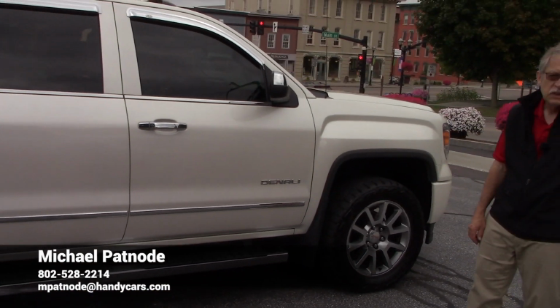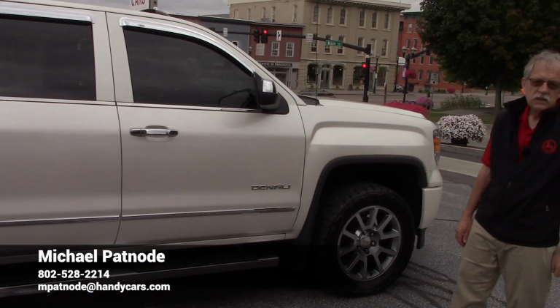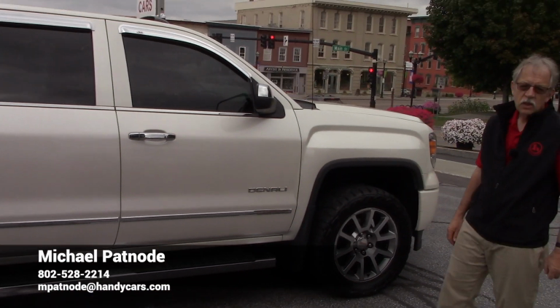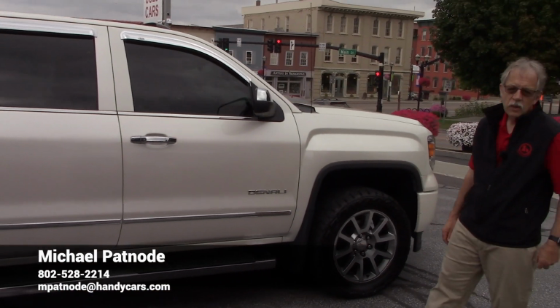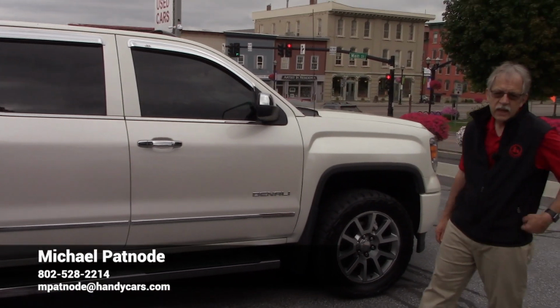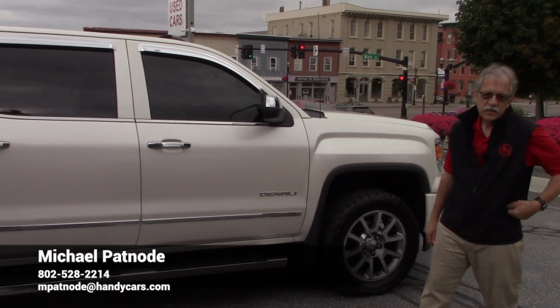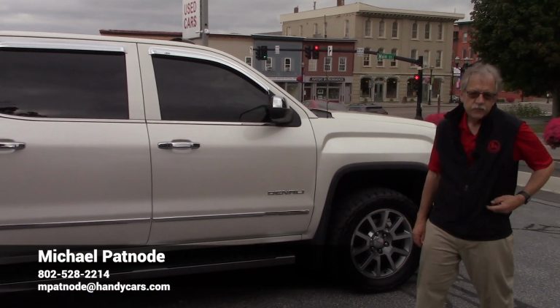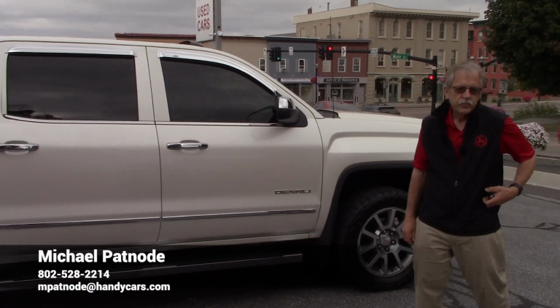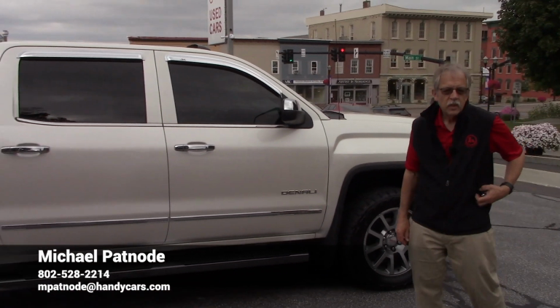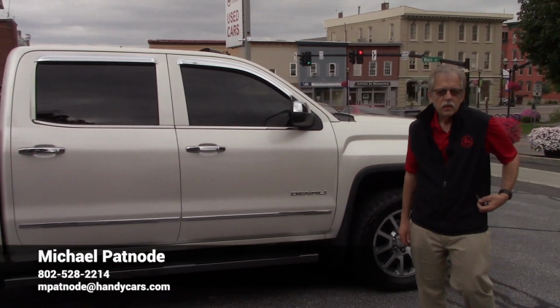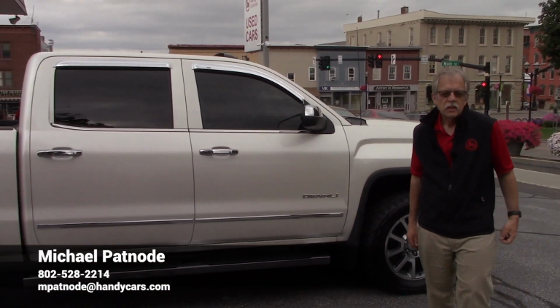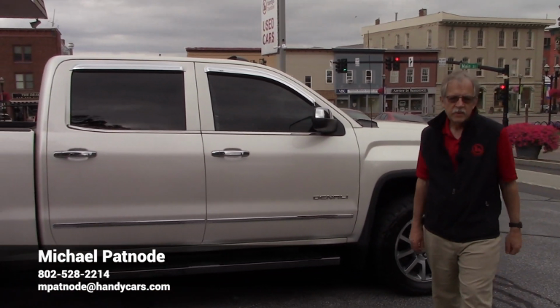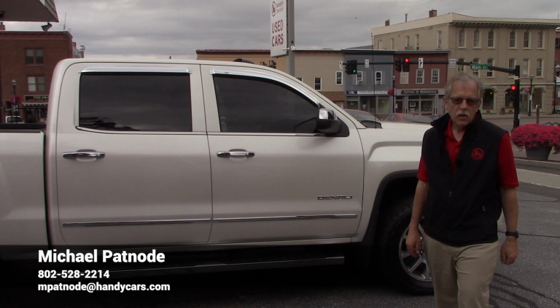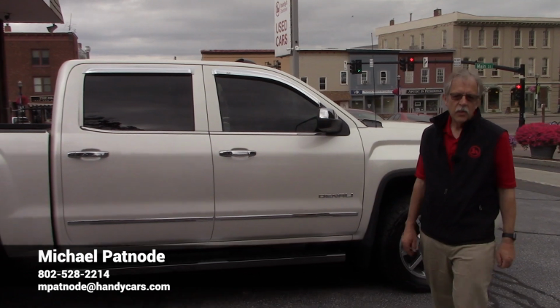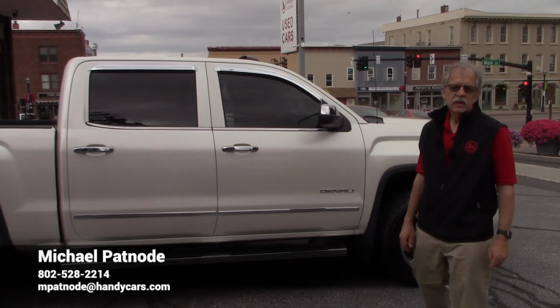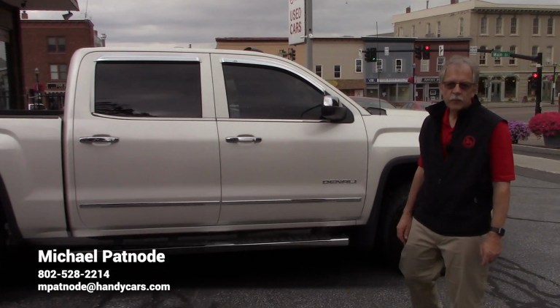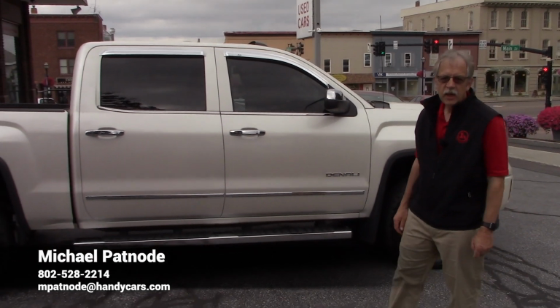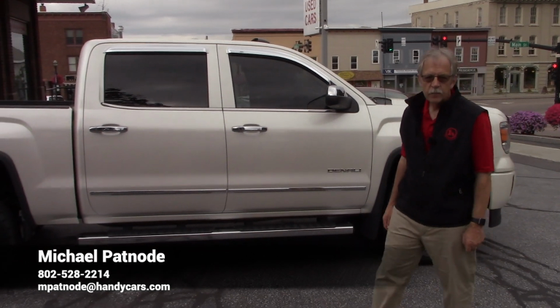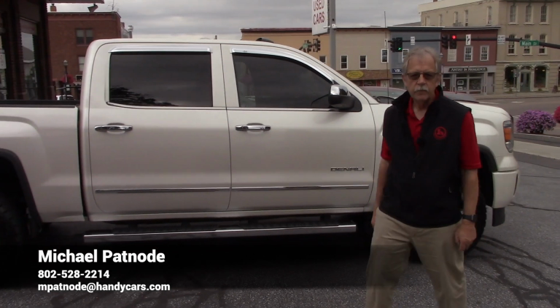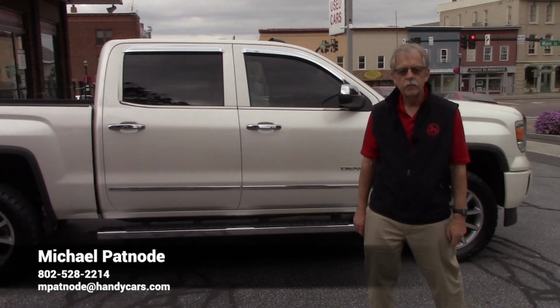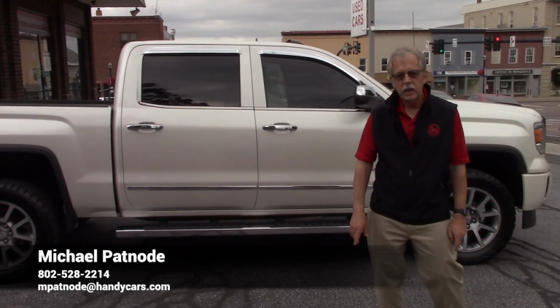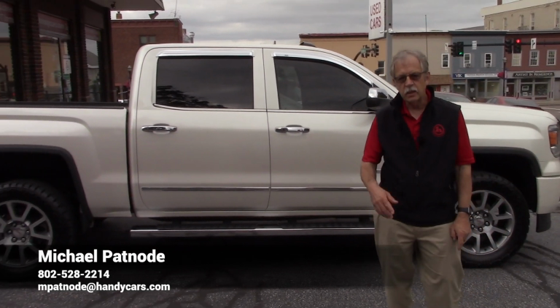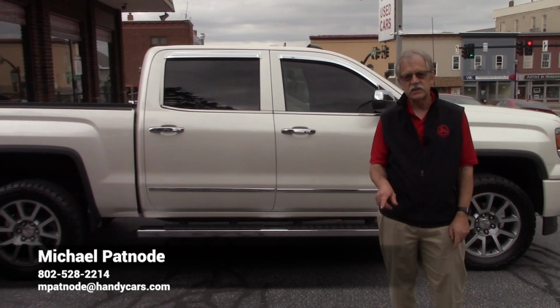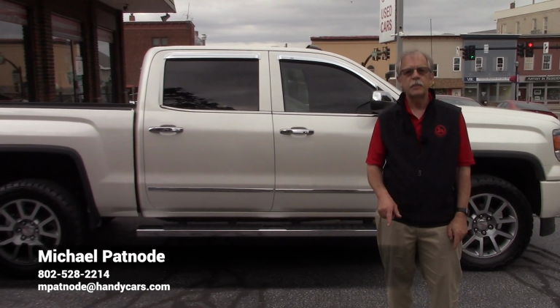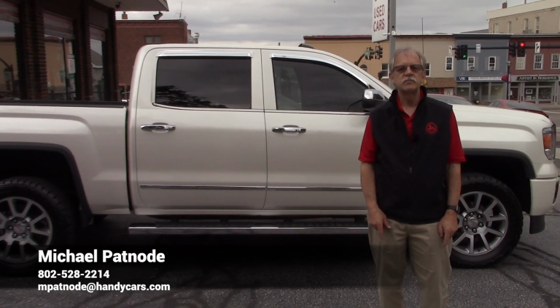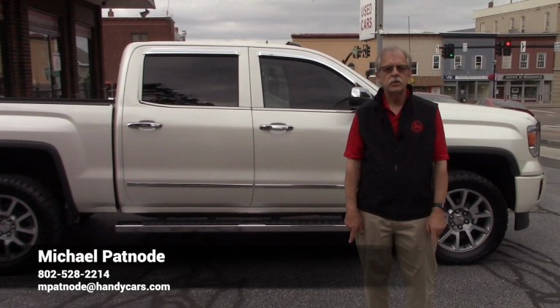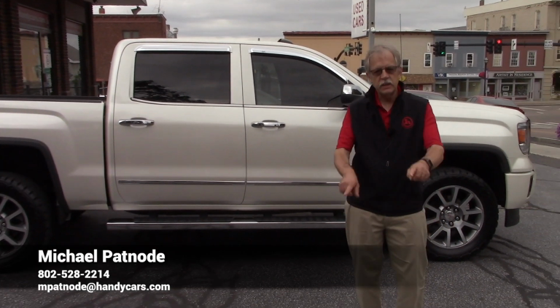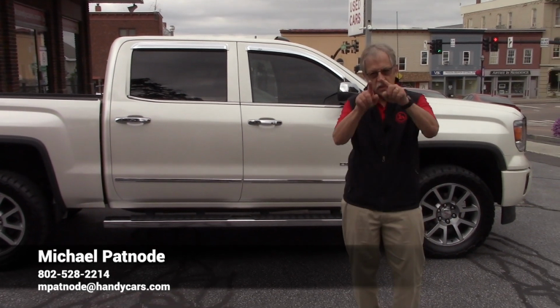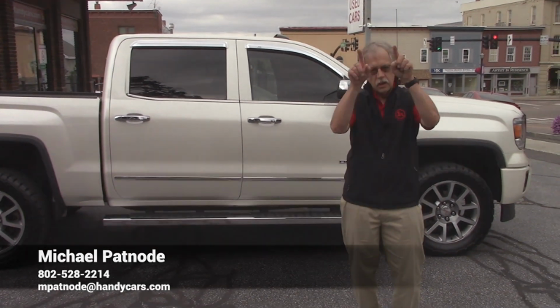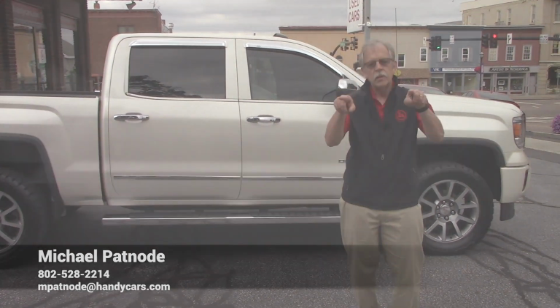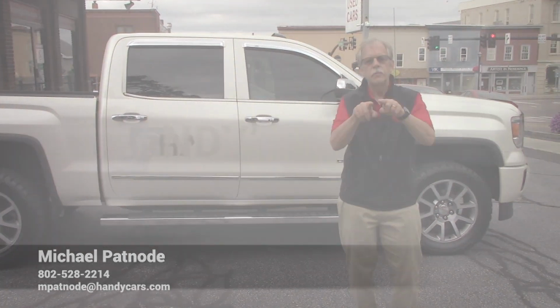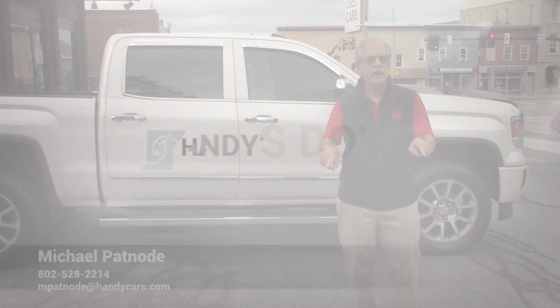So again, let me know how I can help you out. My number's at the bottom of the screen. Mic out.